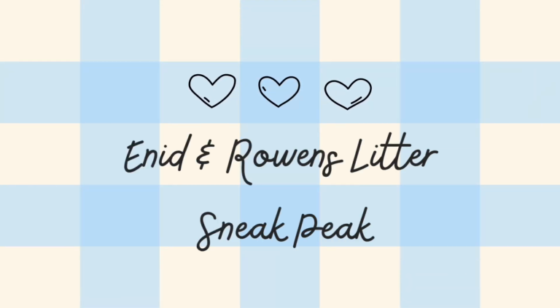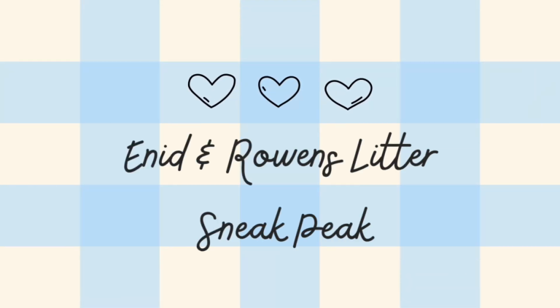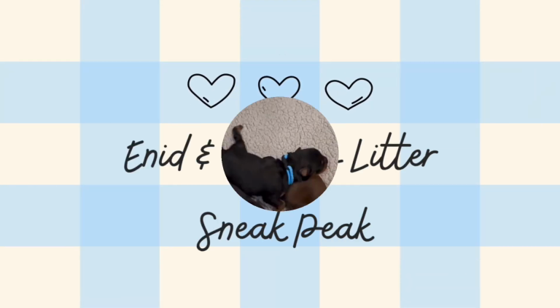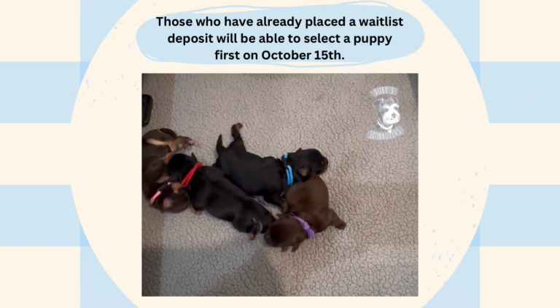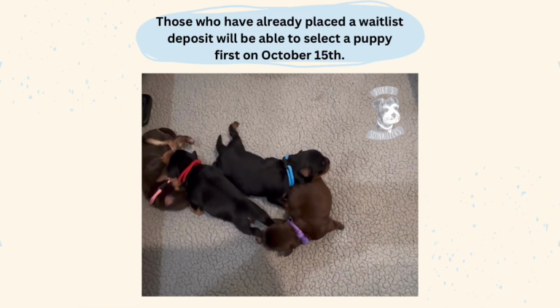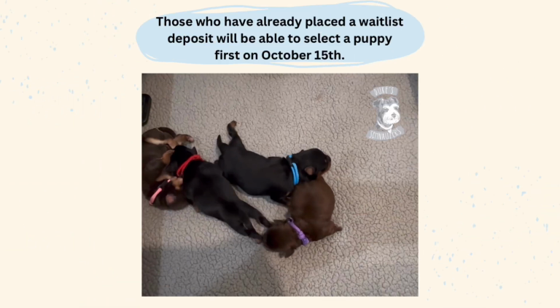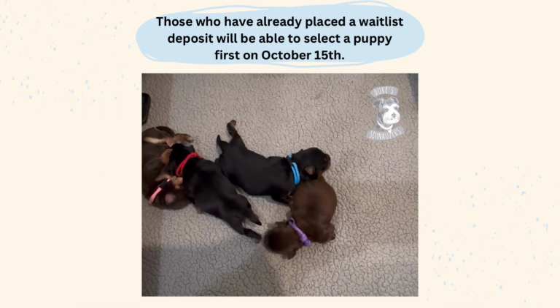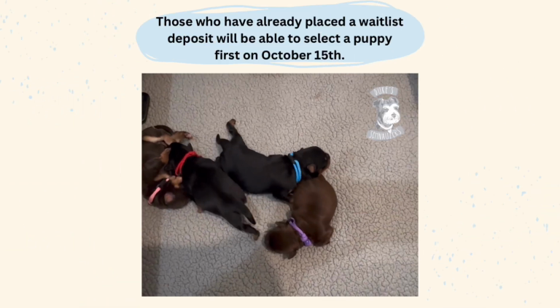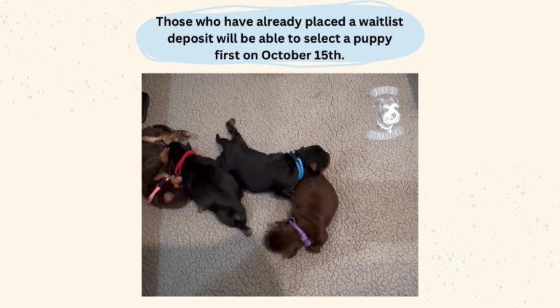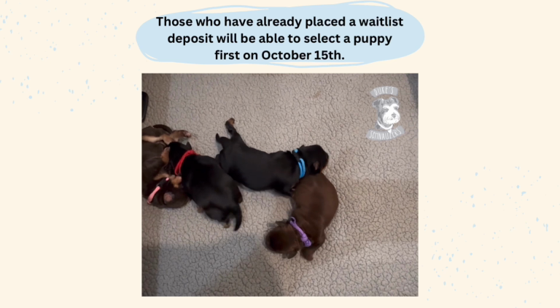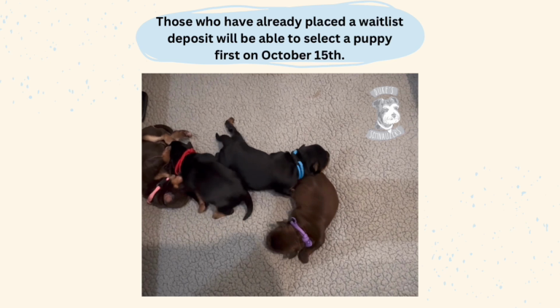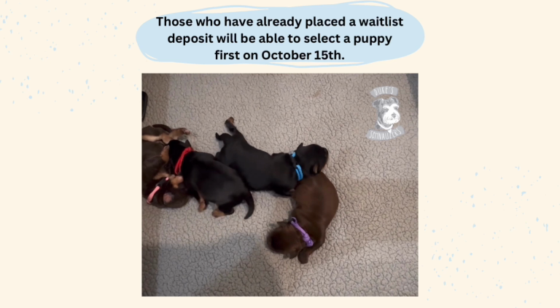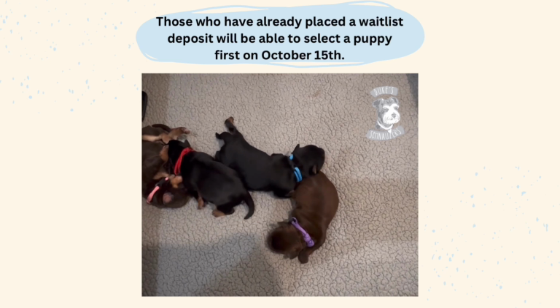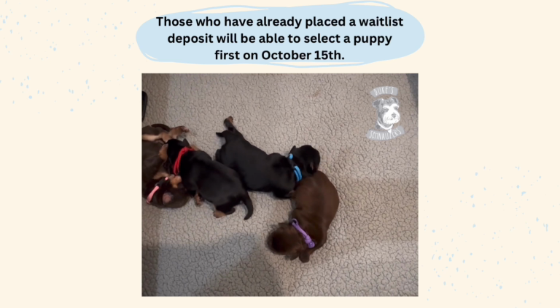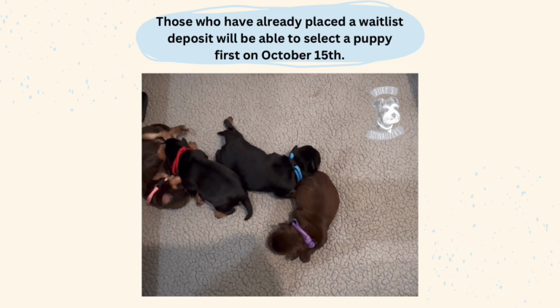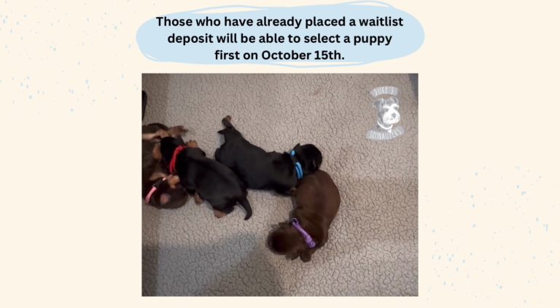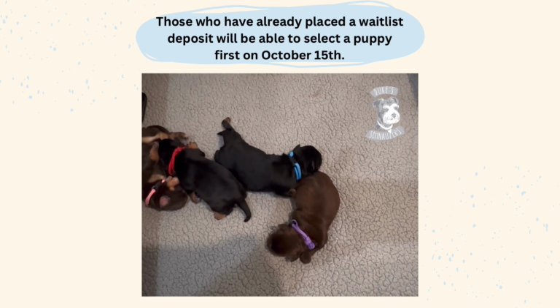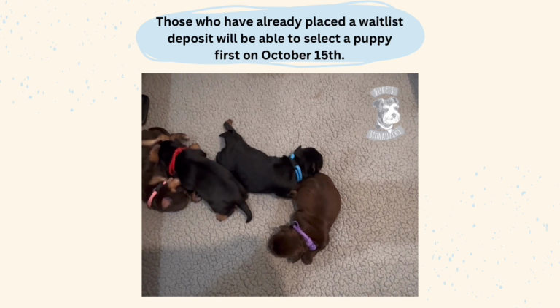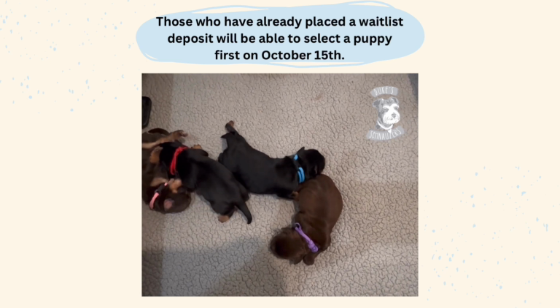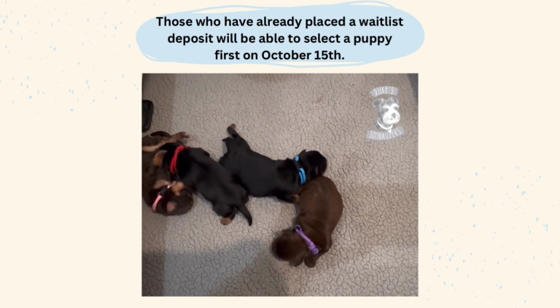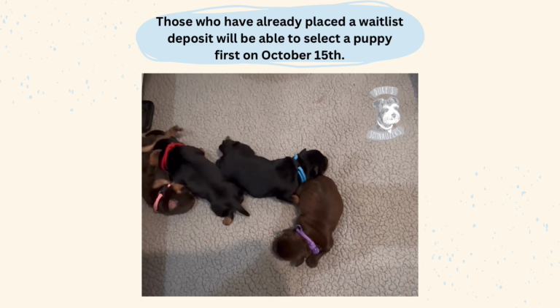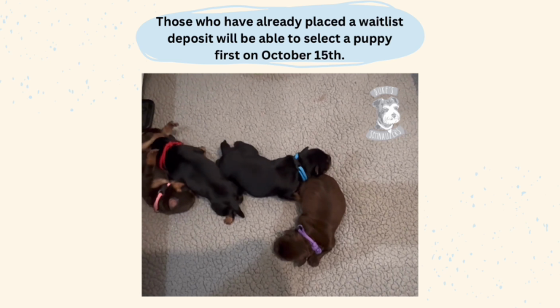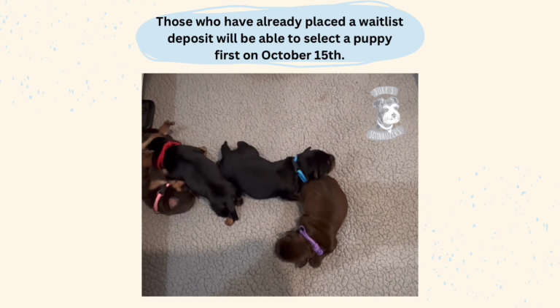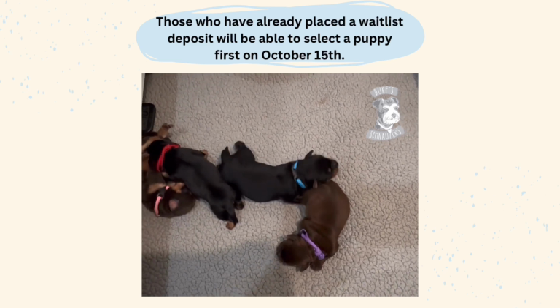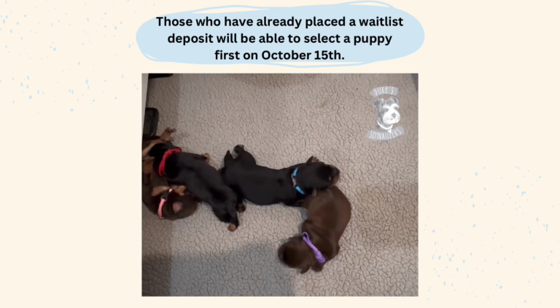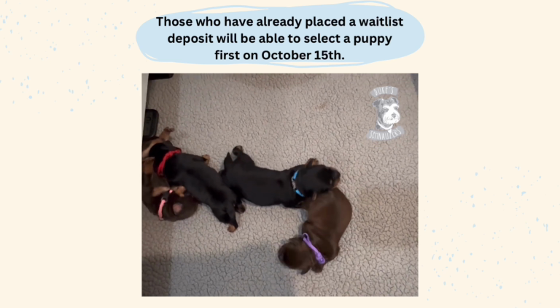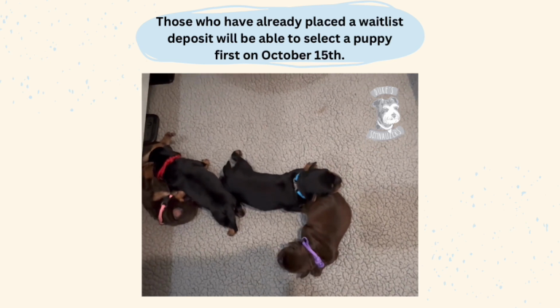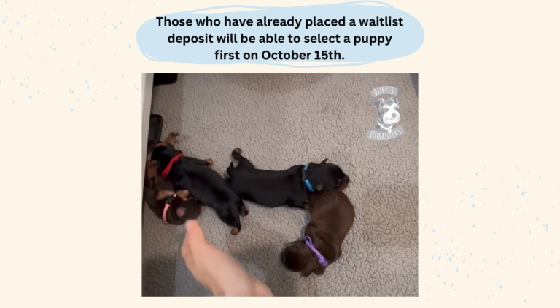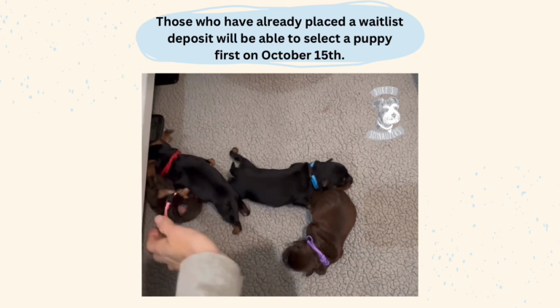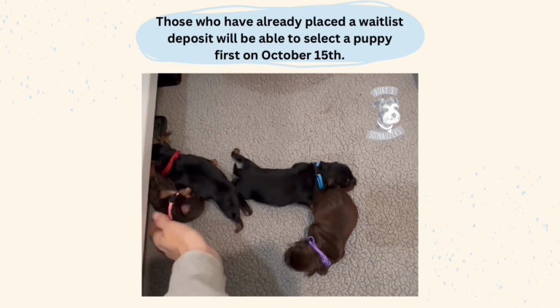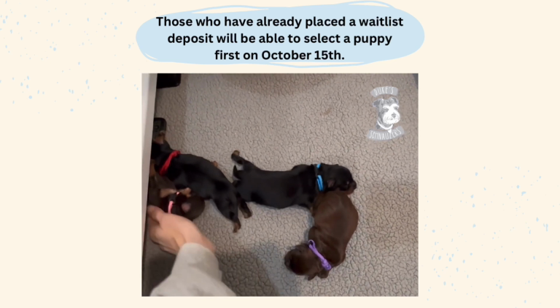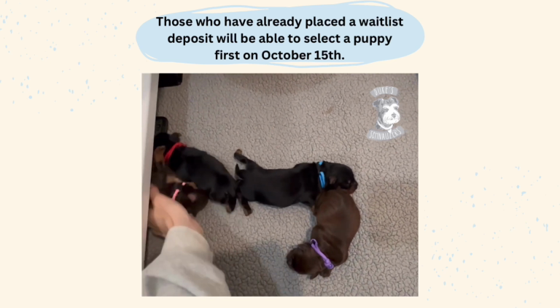Hey everyone, this is Merlie here with Duke Schnauzers and this is your sneak peek of Enid and Rowan's litter.